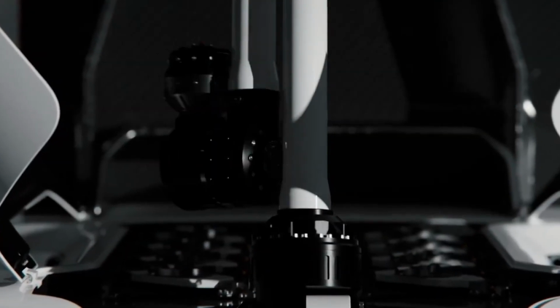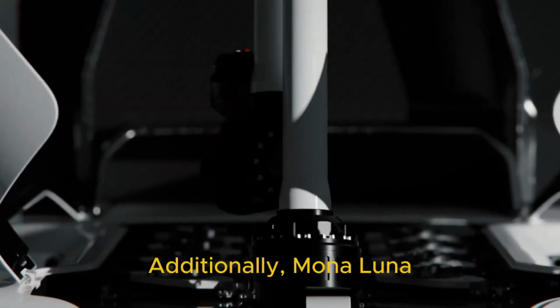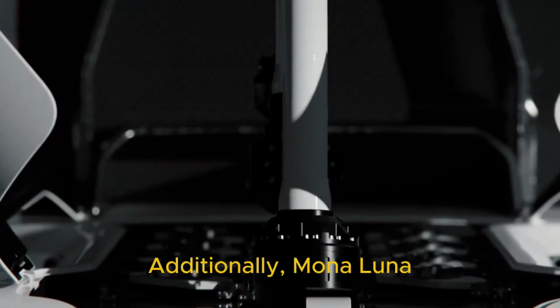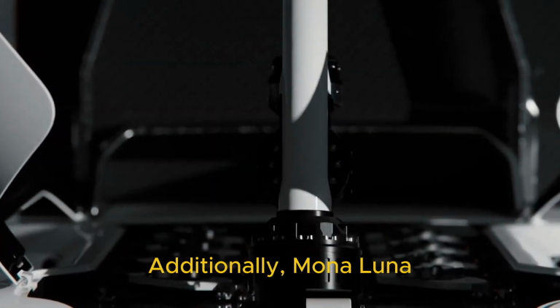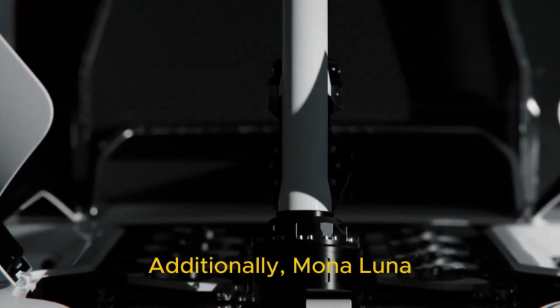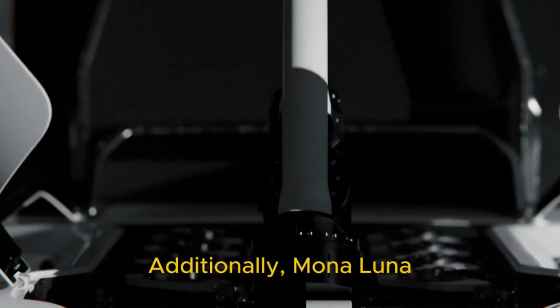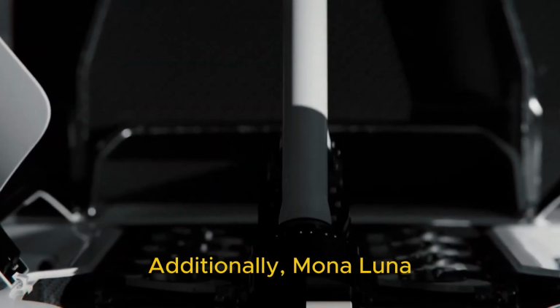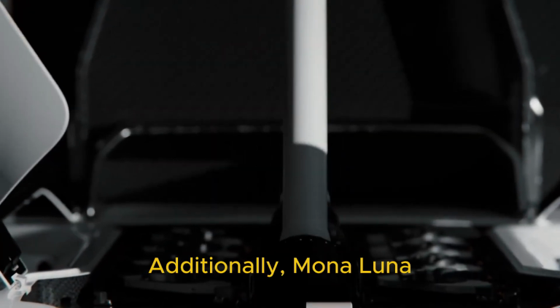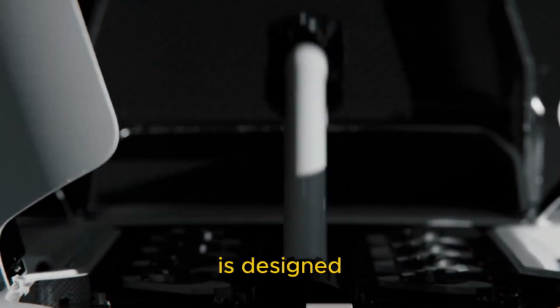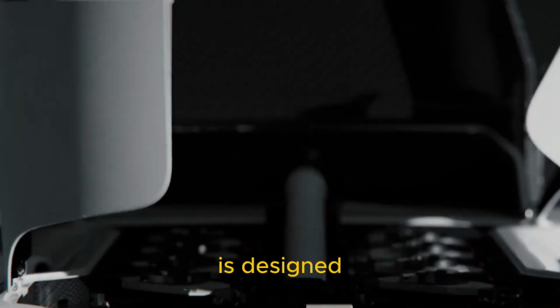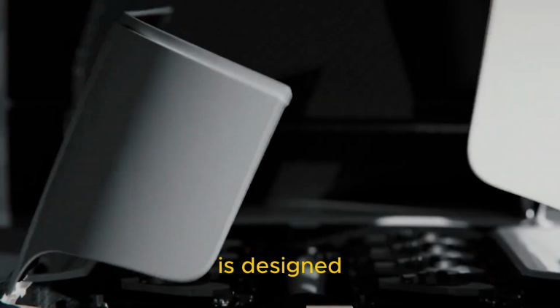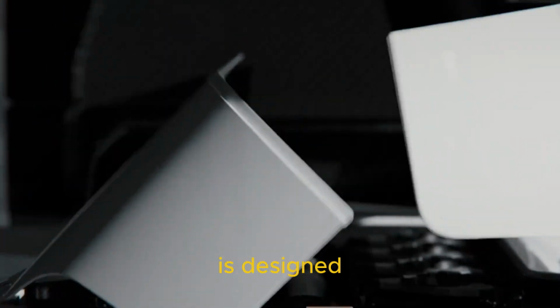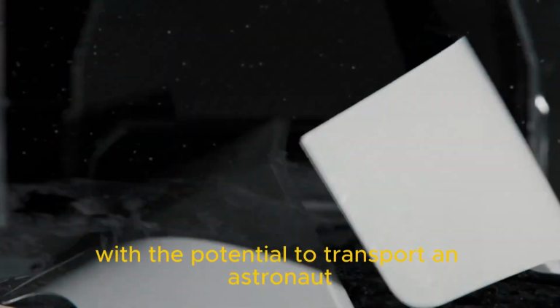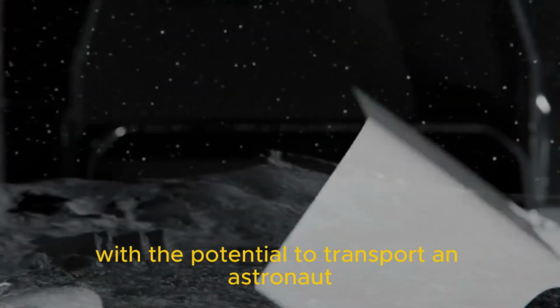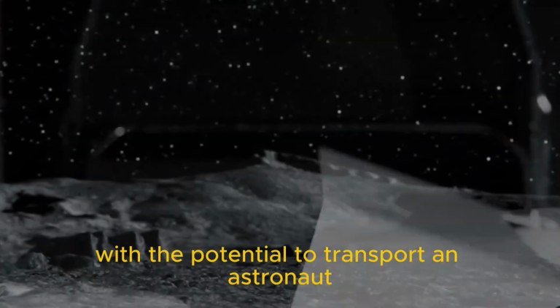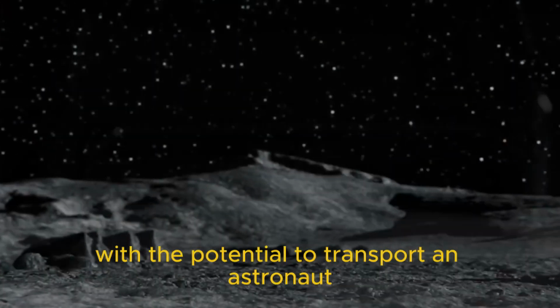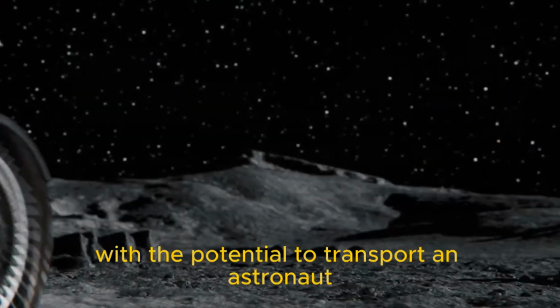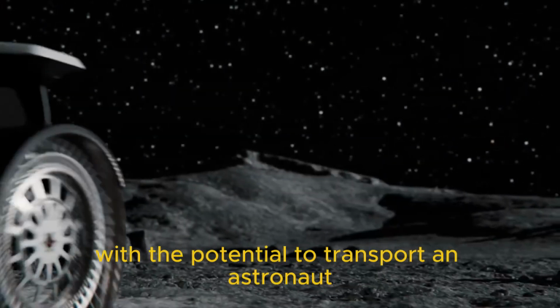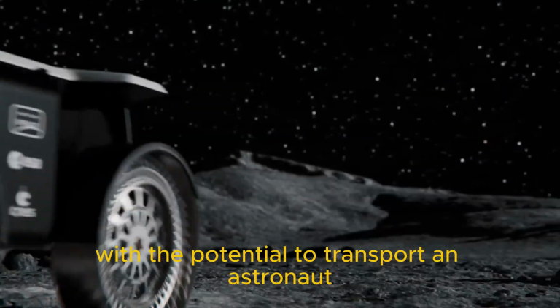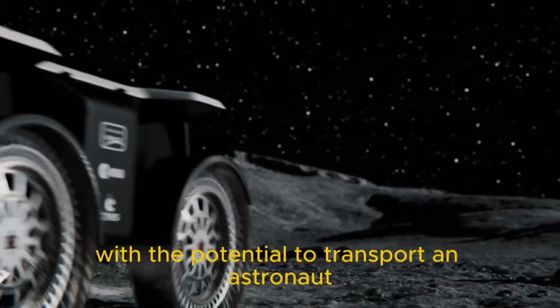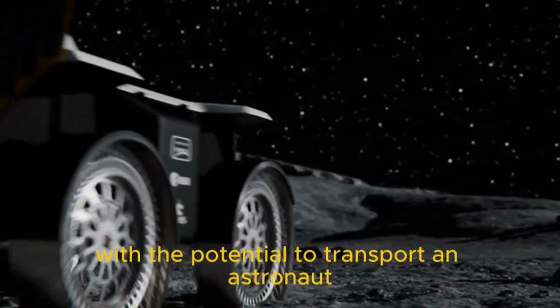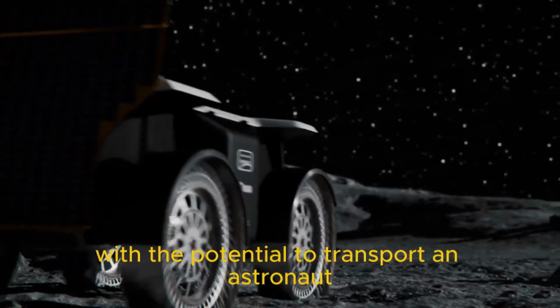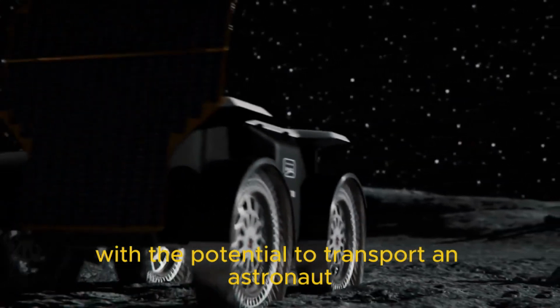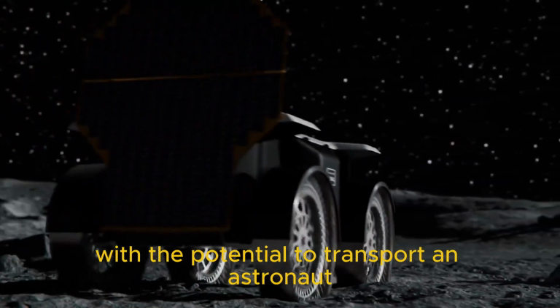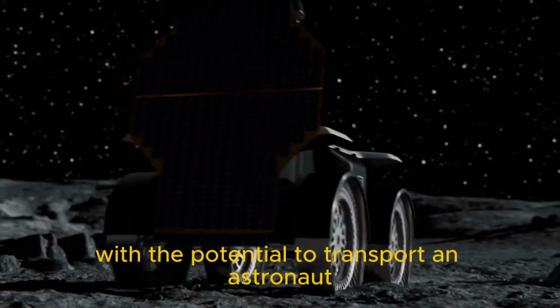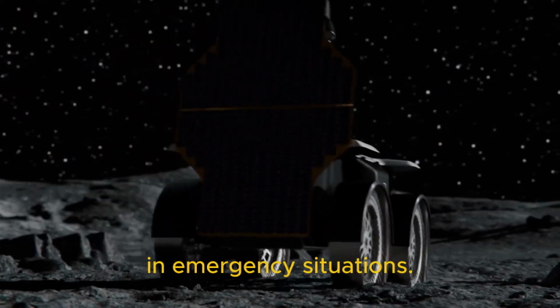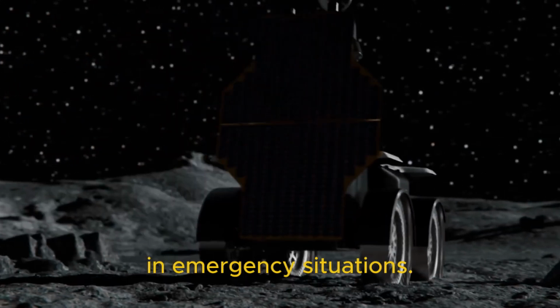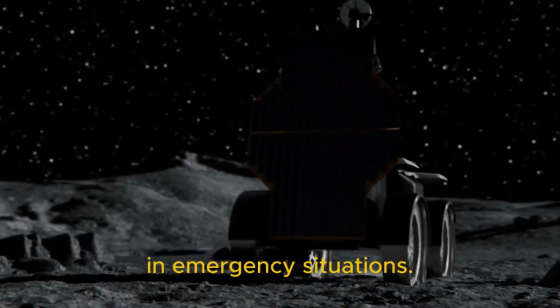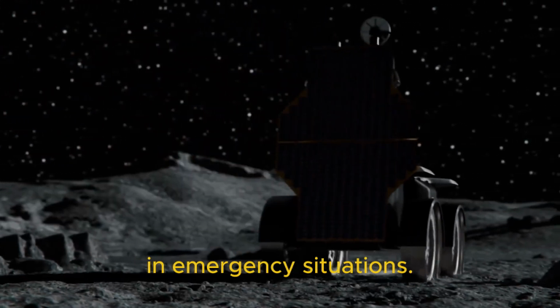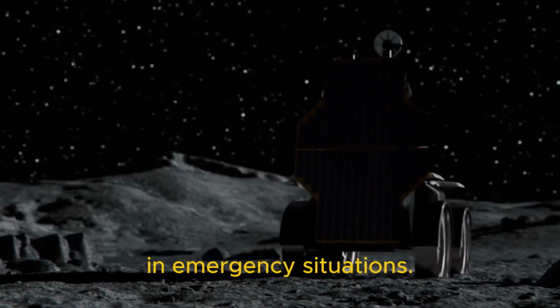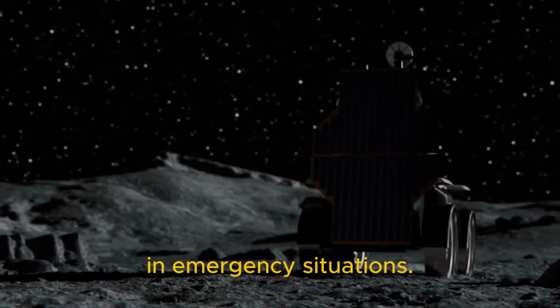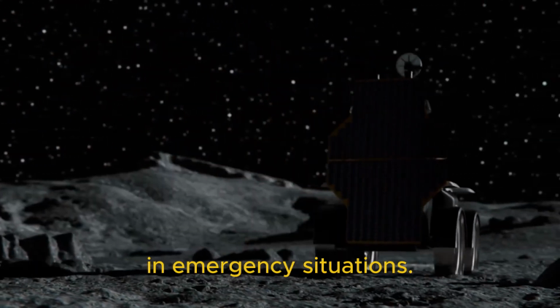Additionally, Mona Luna is designed with the potential to transport an astronaut in emergency situations.